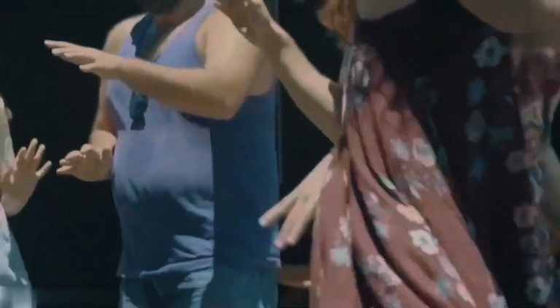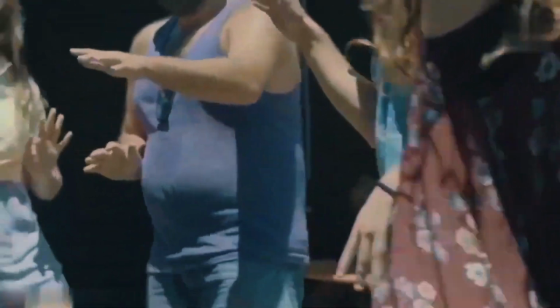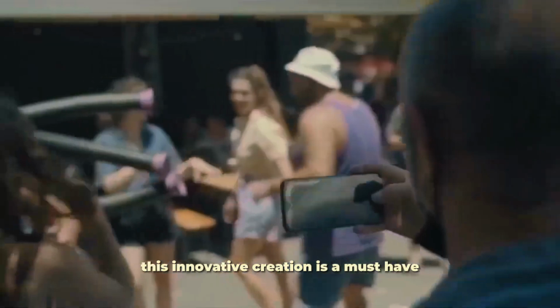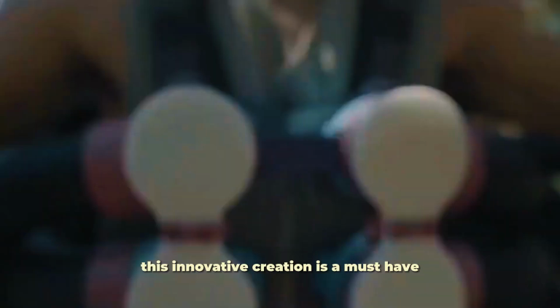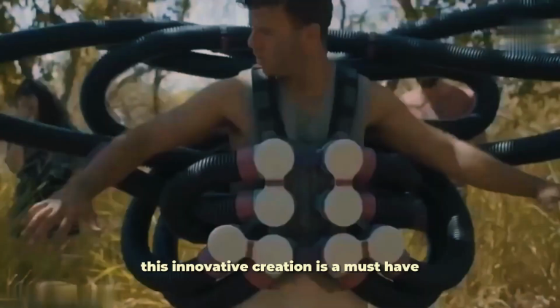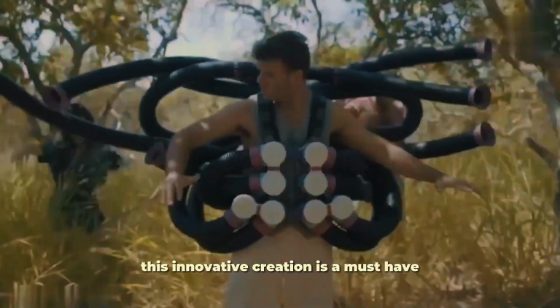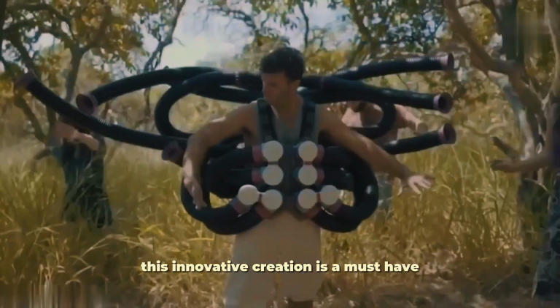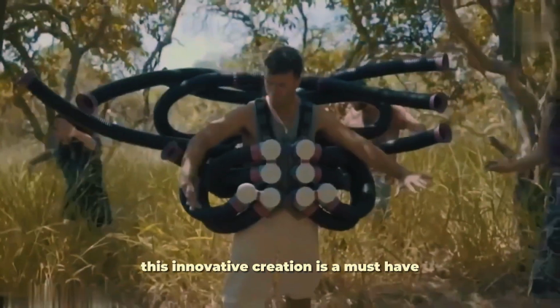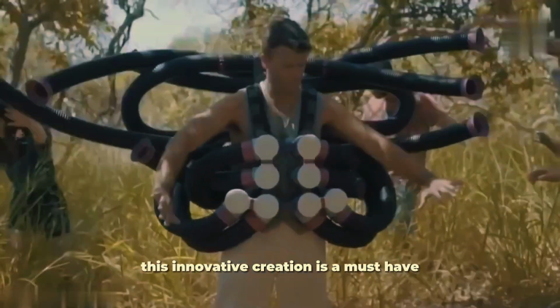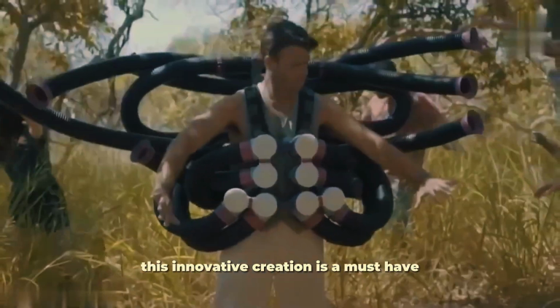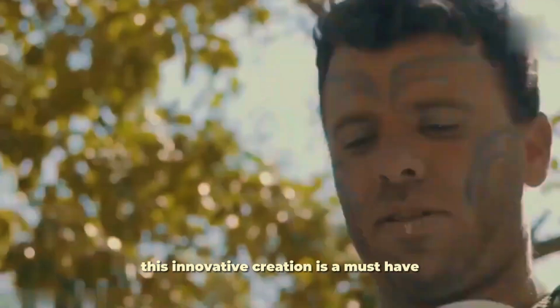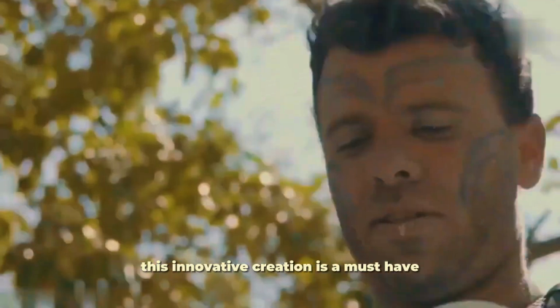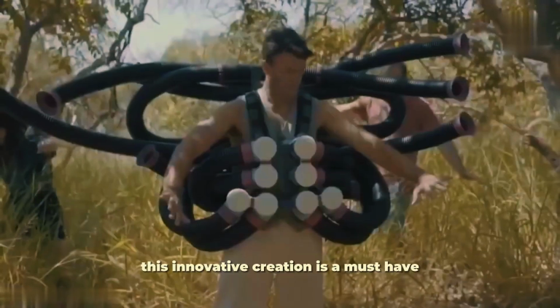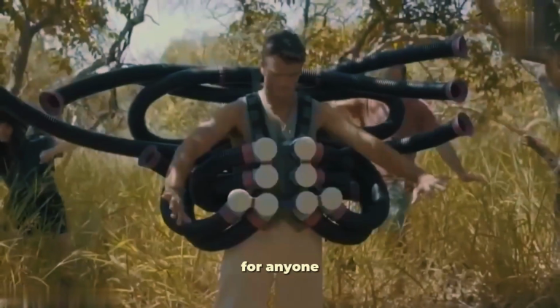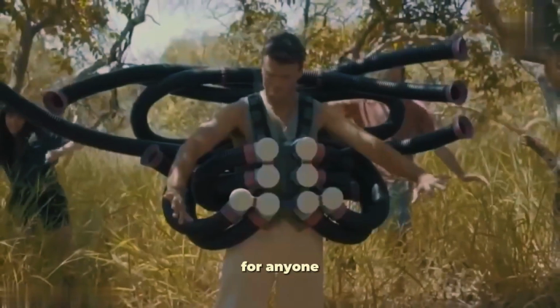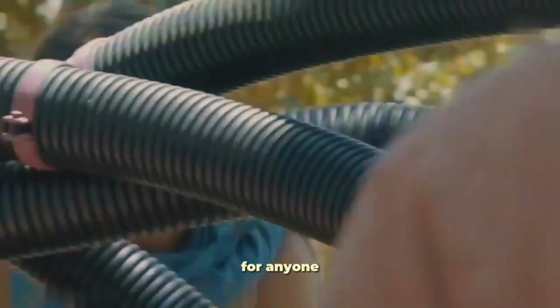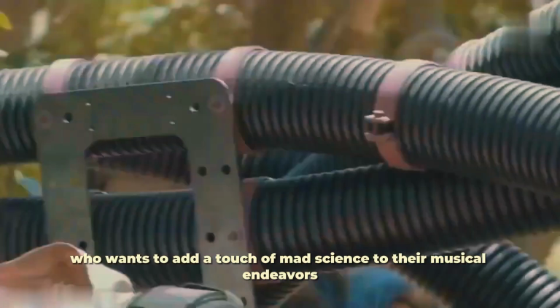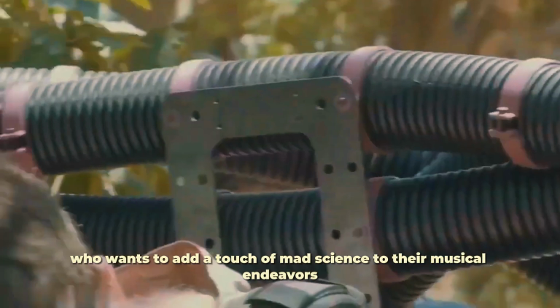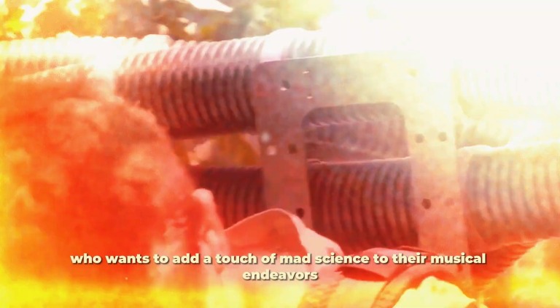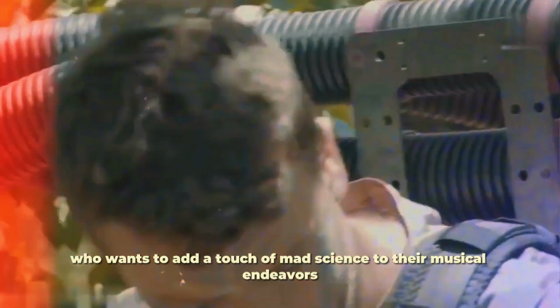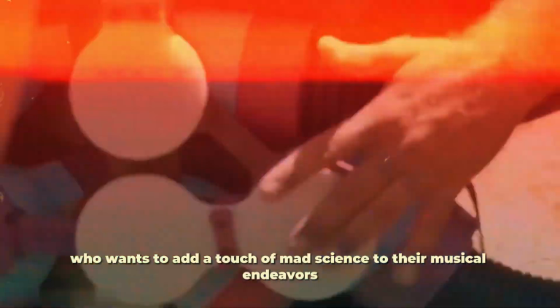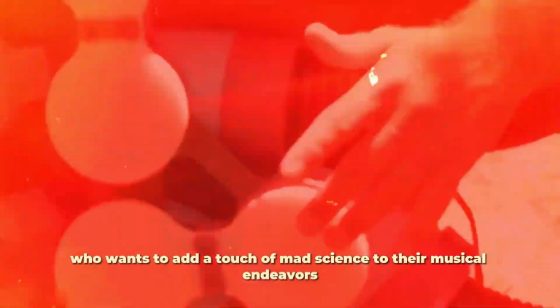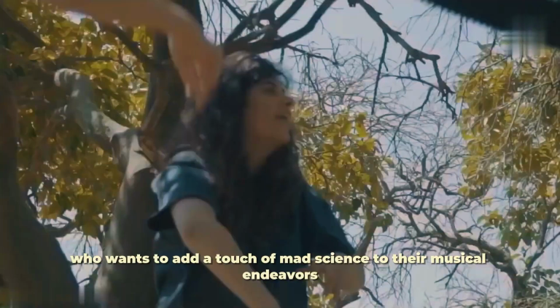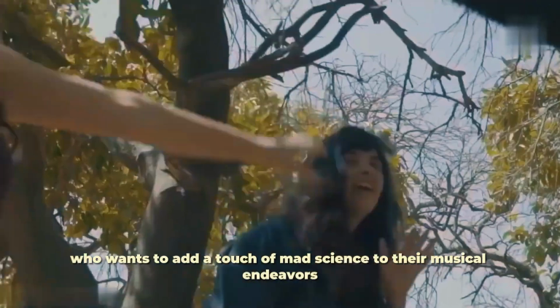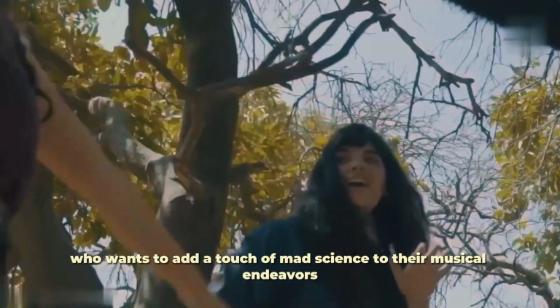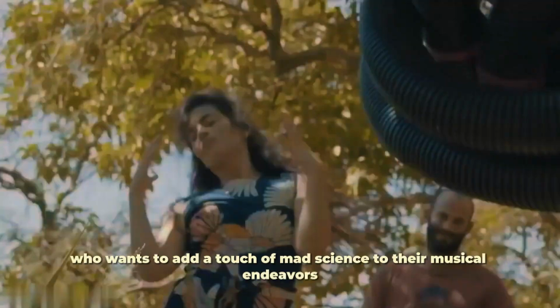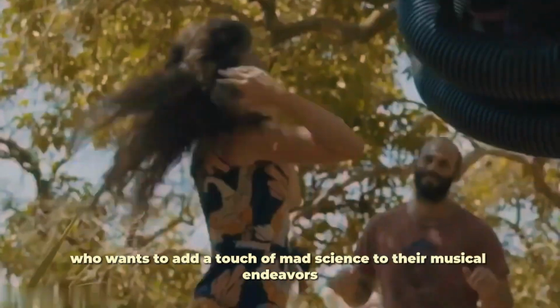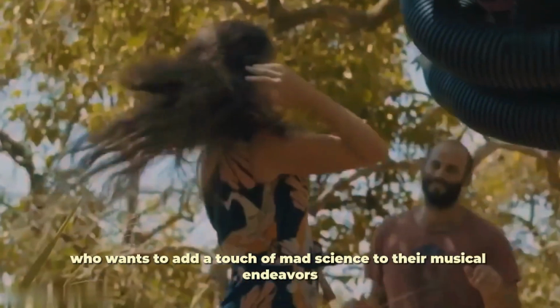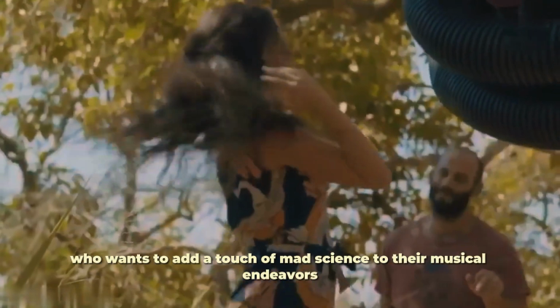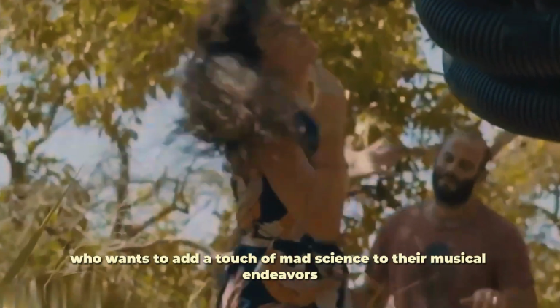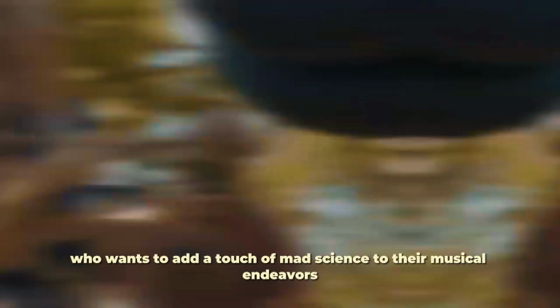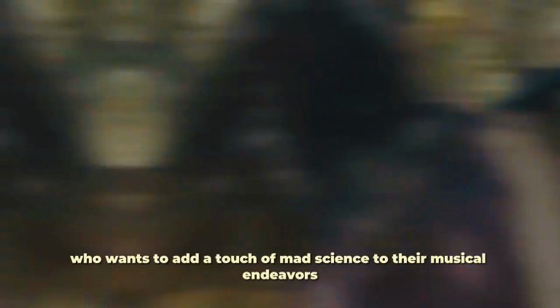This innovative creation is a must-have for anyone who wants to add a touch of mad science to their musical endeavours.